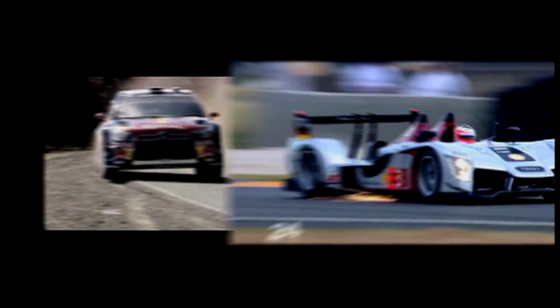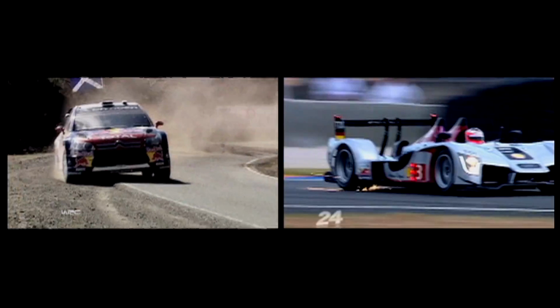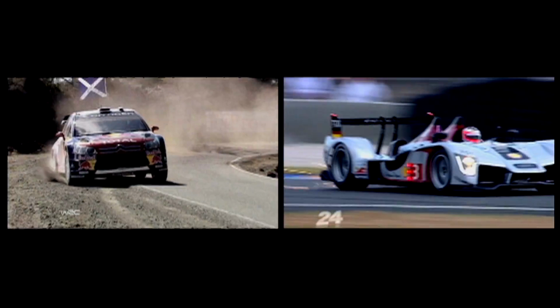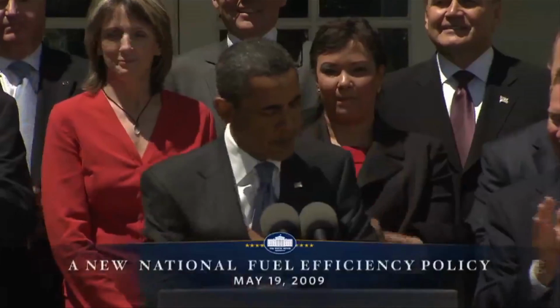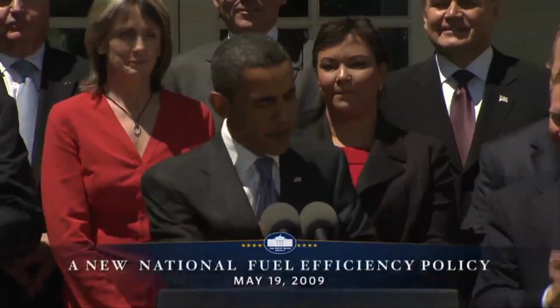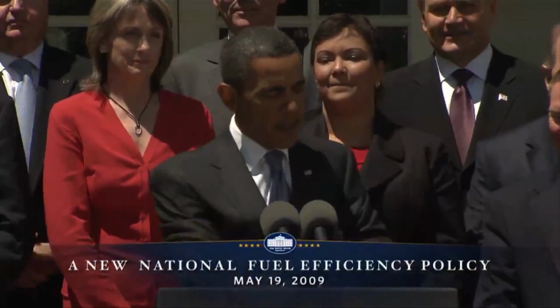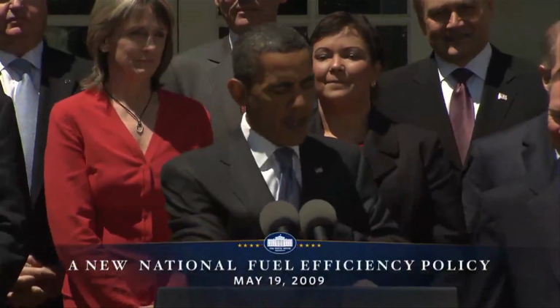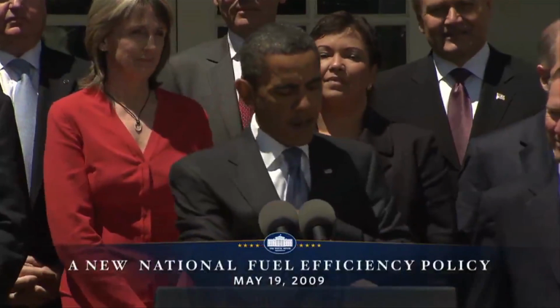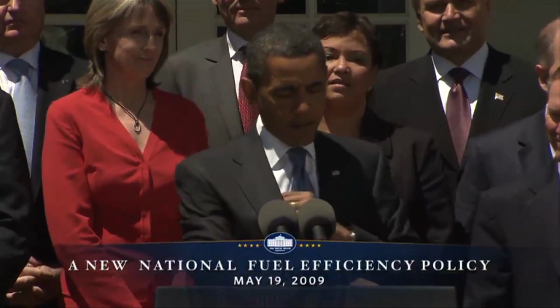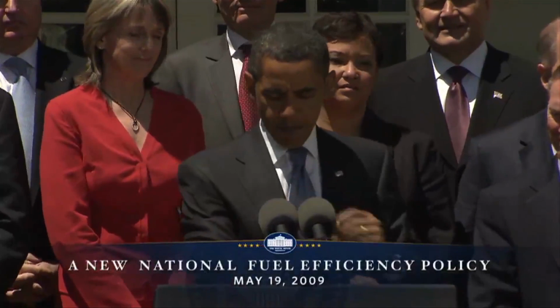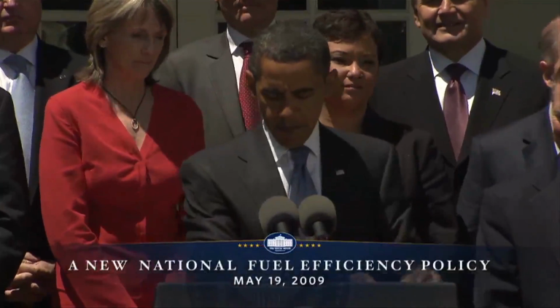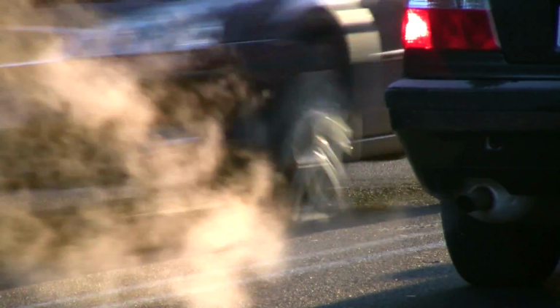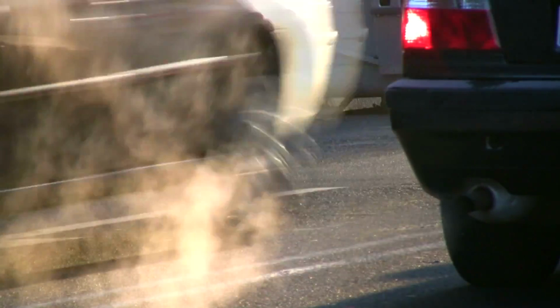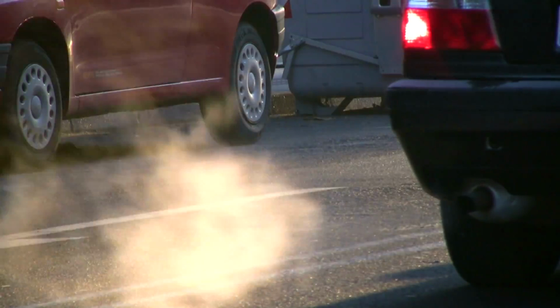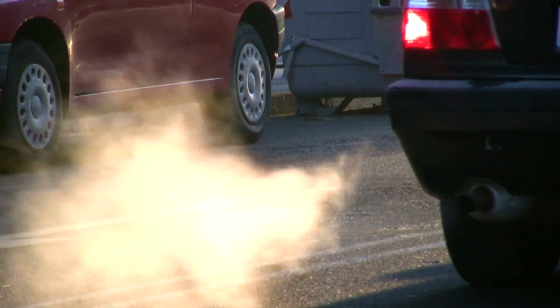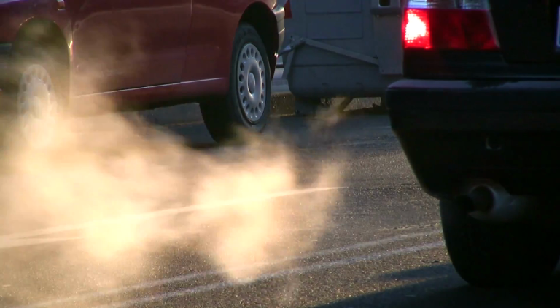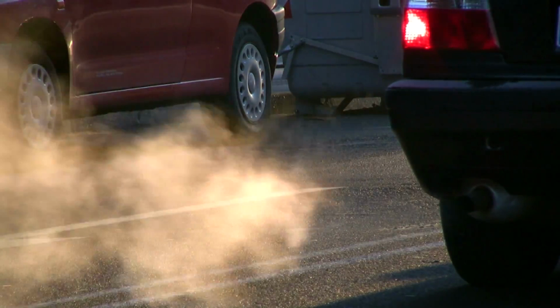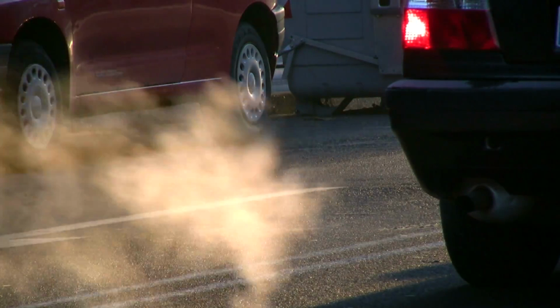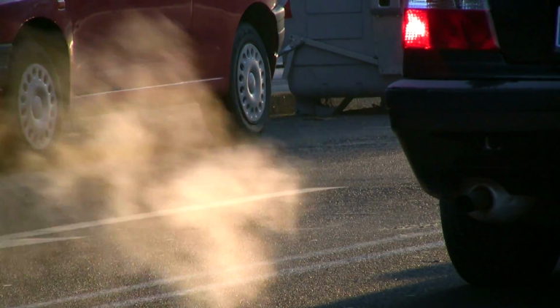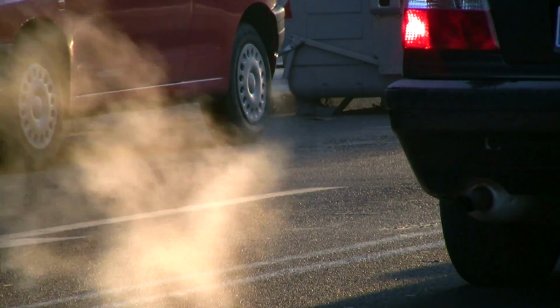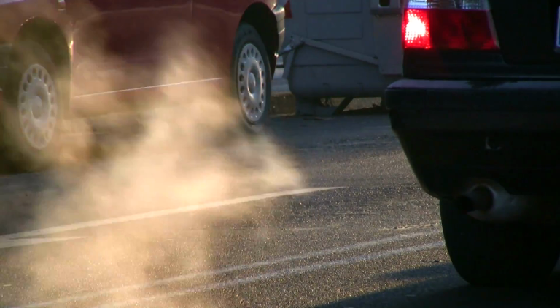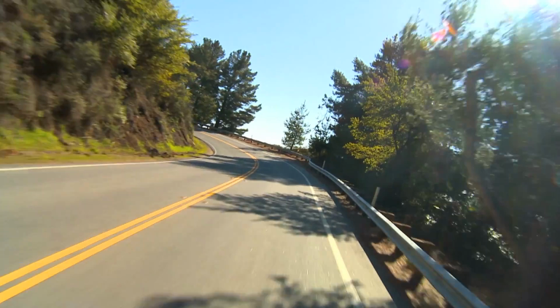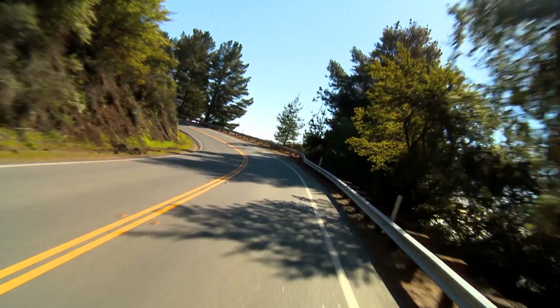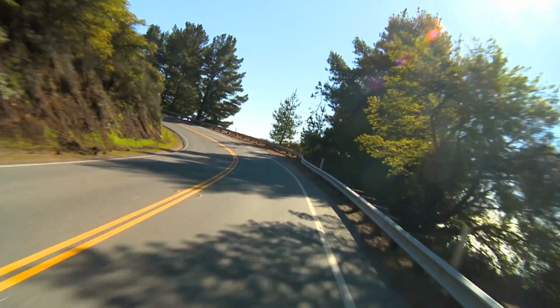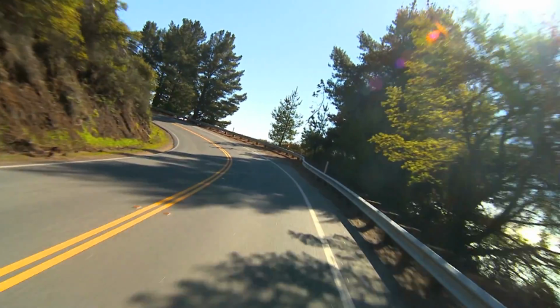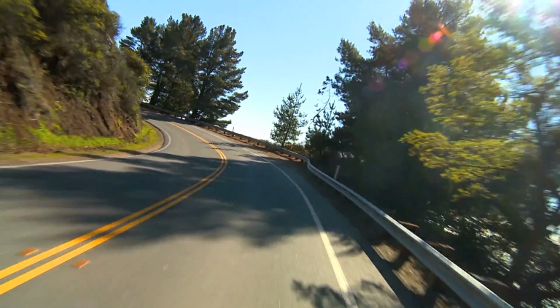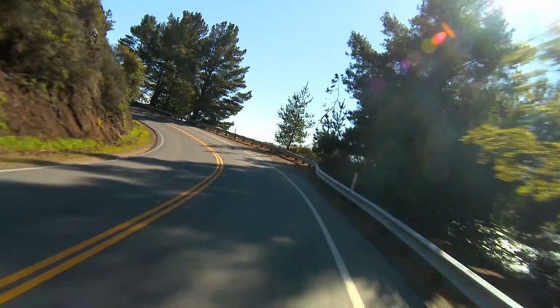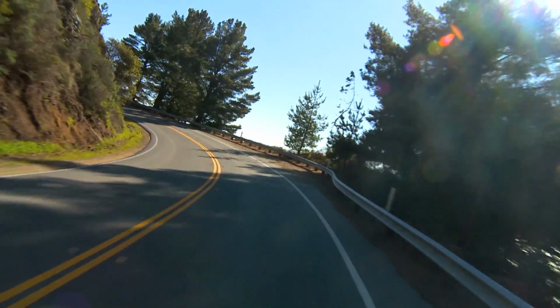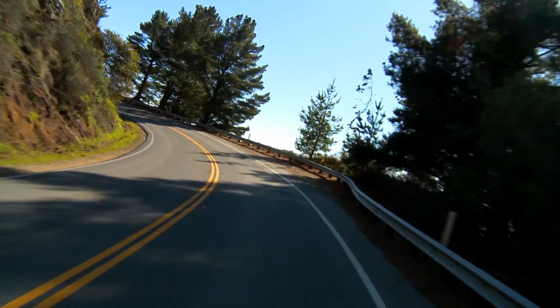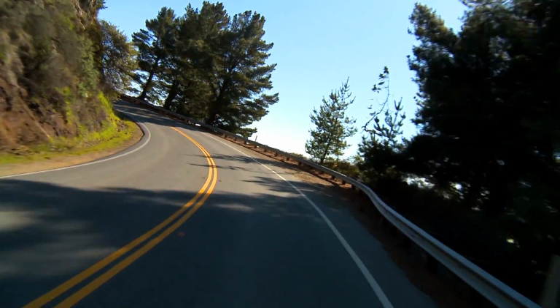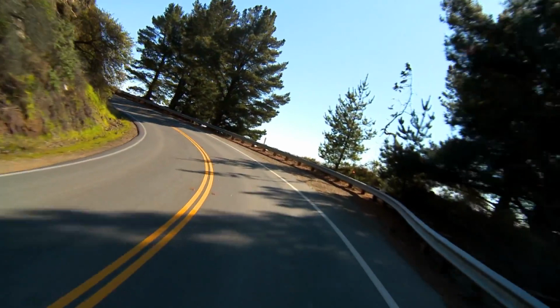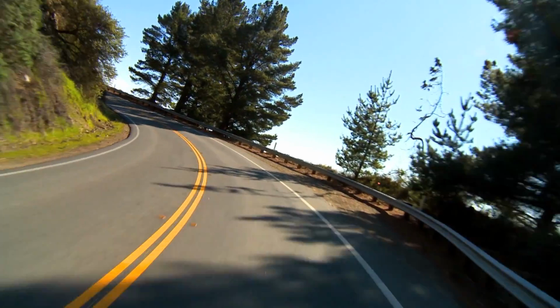As emissions regulations tighten and CO2 targets are imposed around the world, the pursuit for better efficiency is intensified.